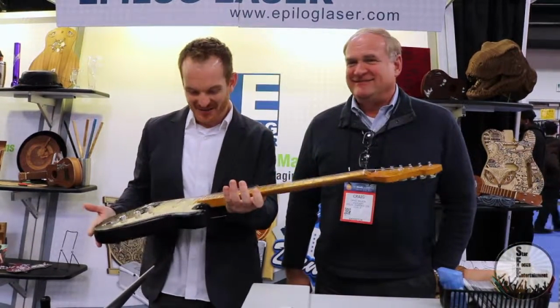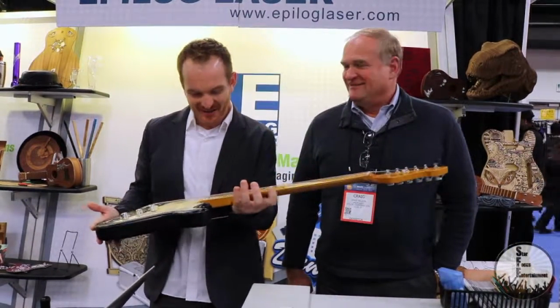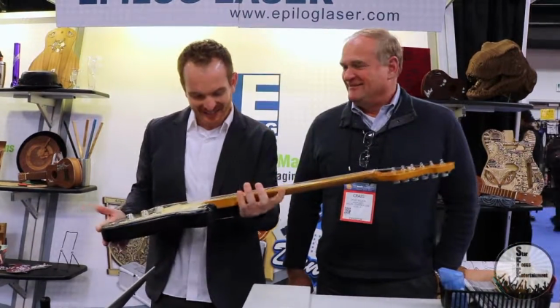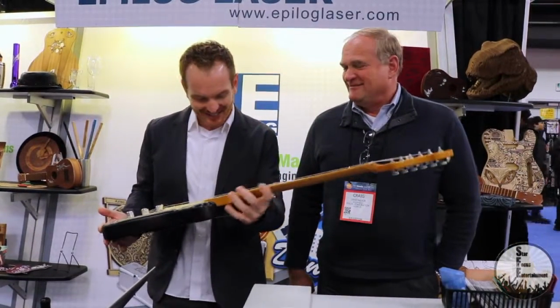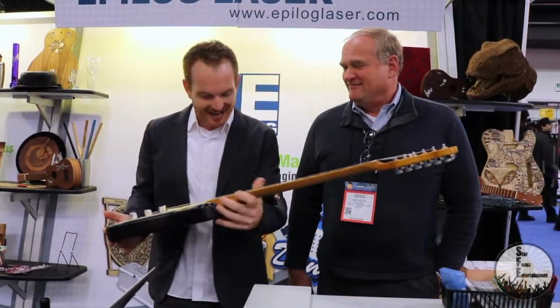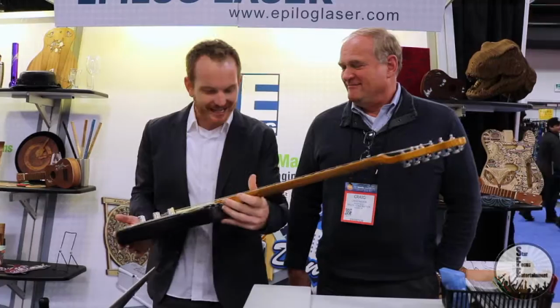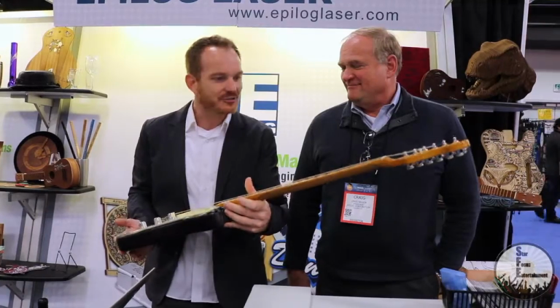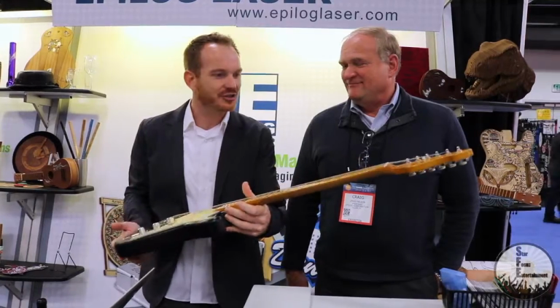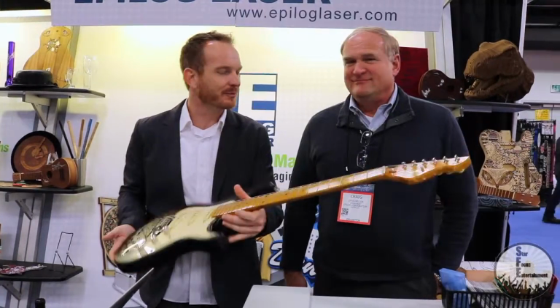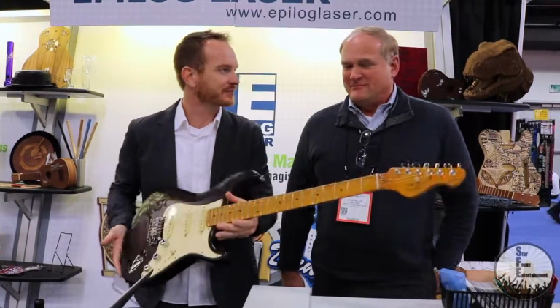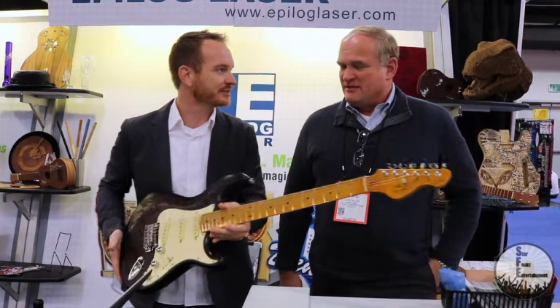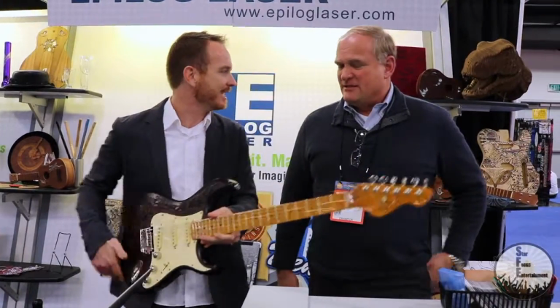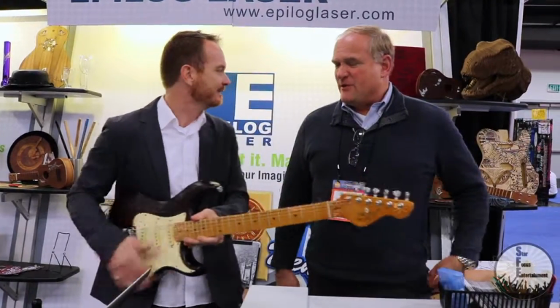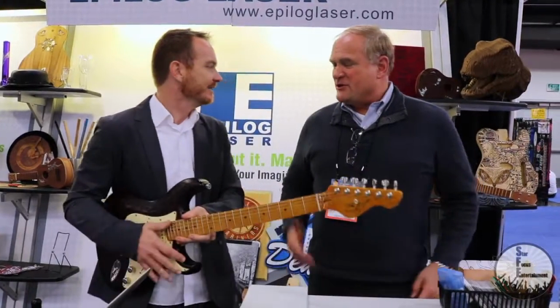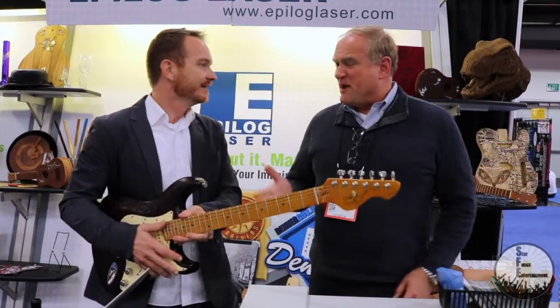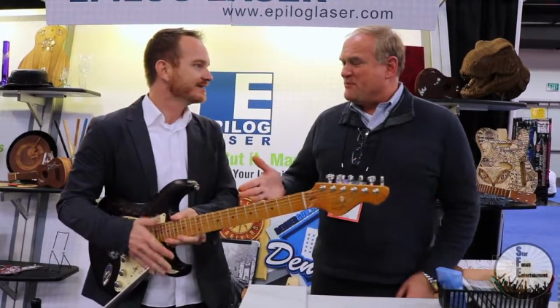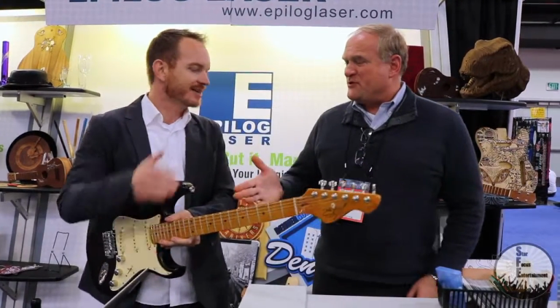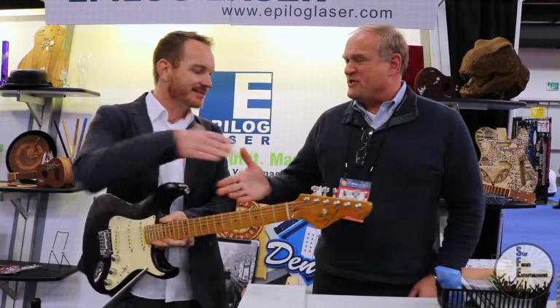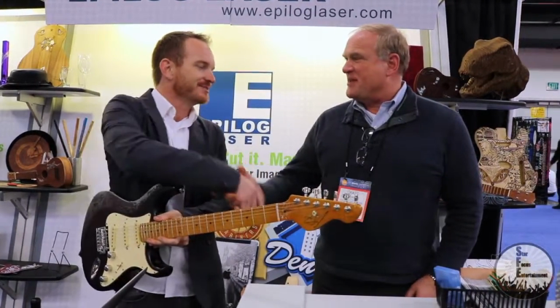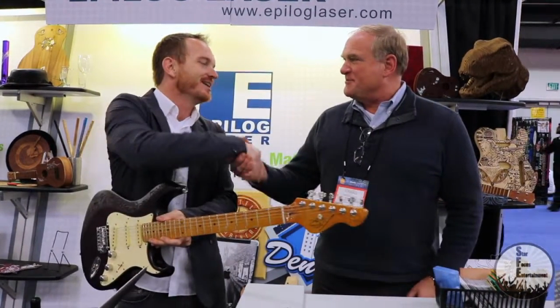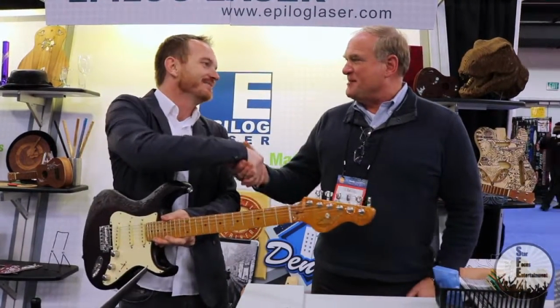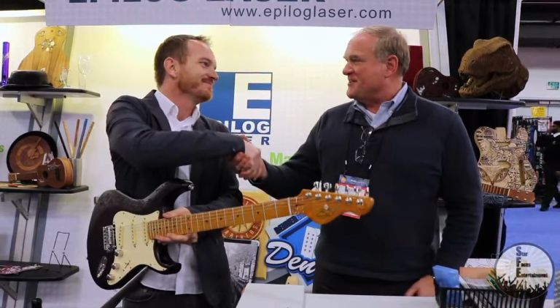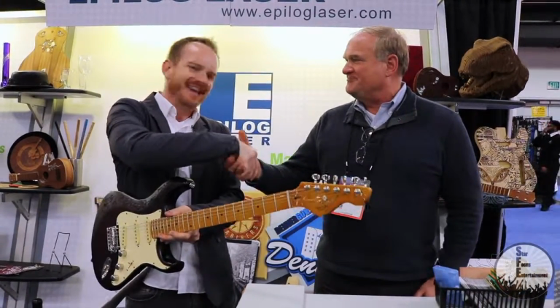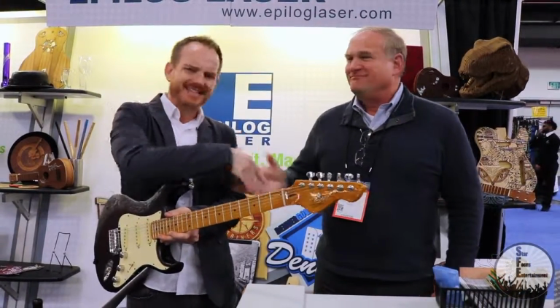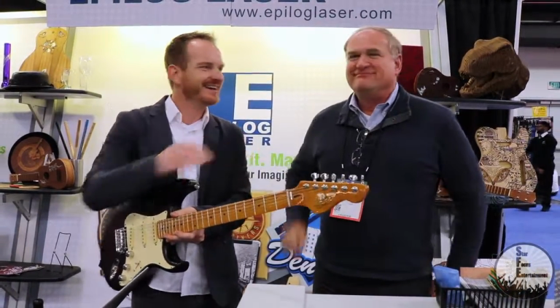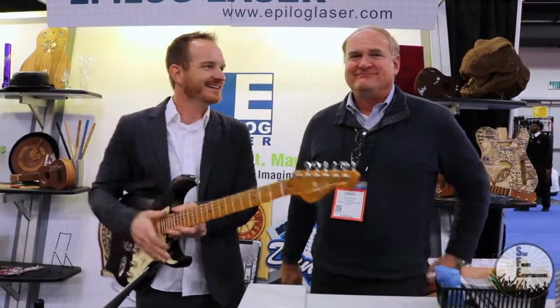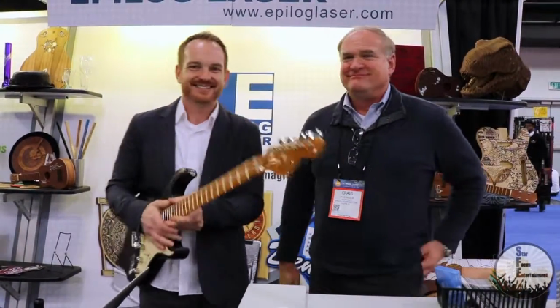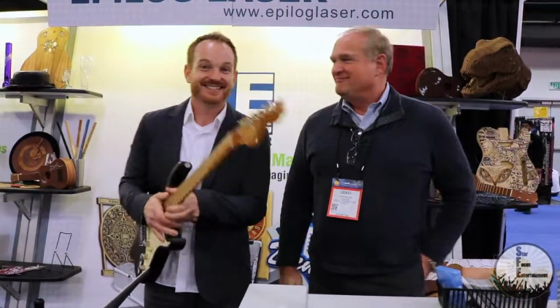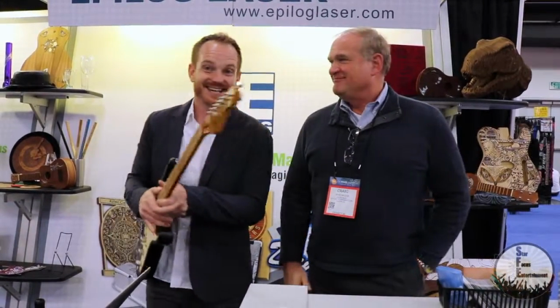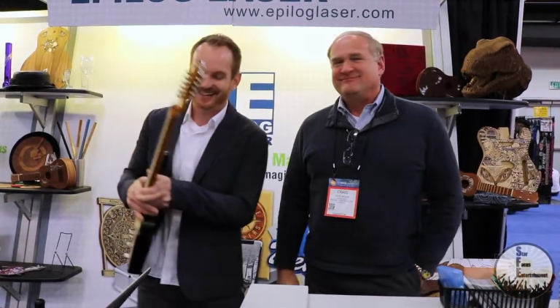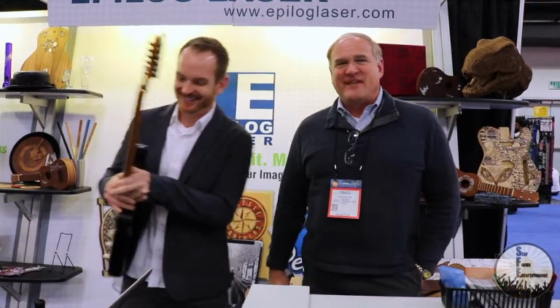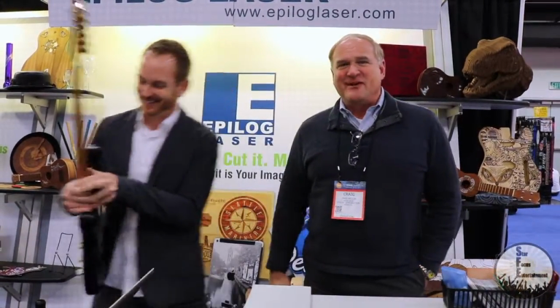Well, Craig, thank you so much for your time. This is awesome stuff. Take care.